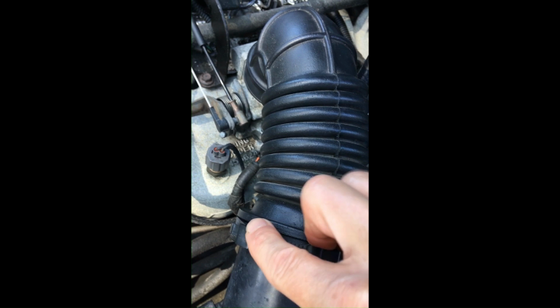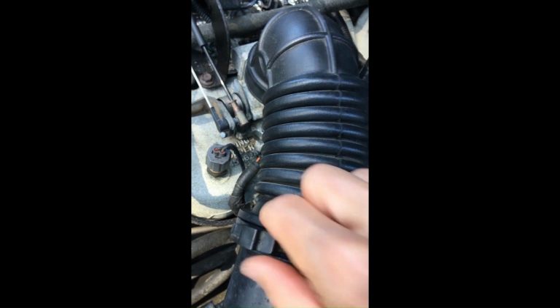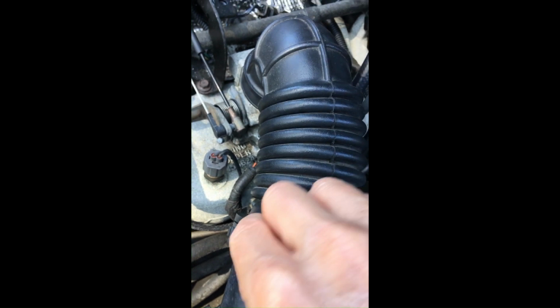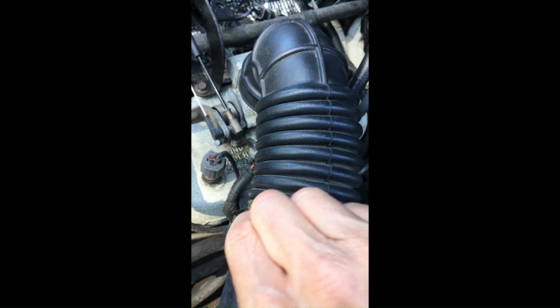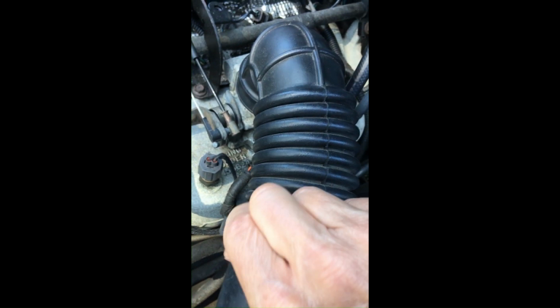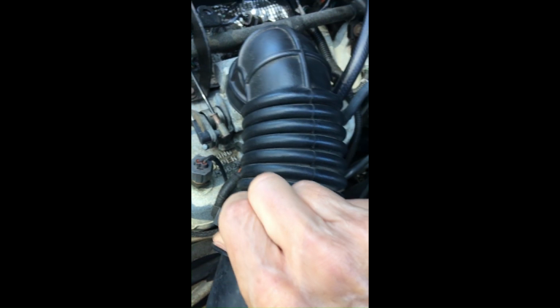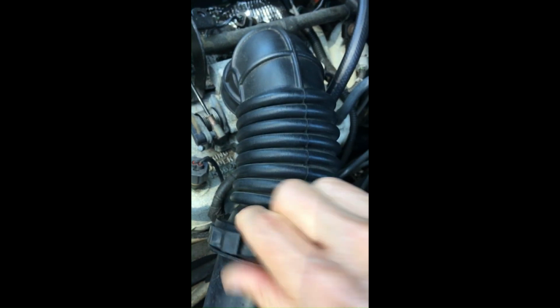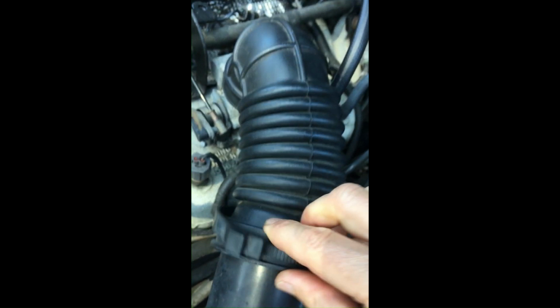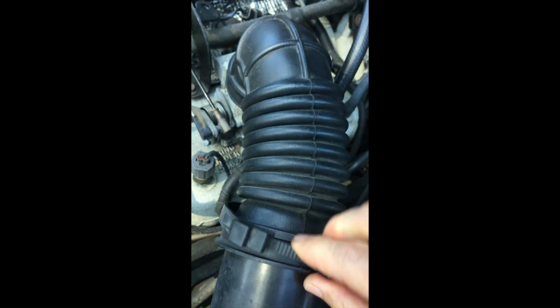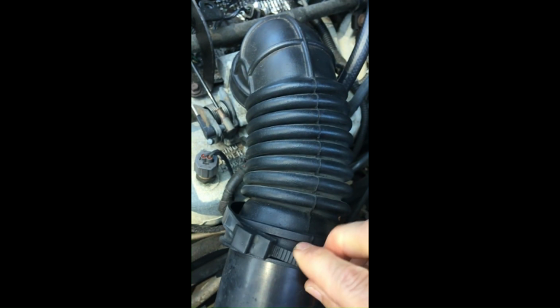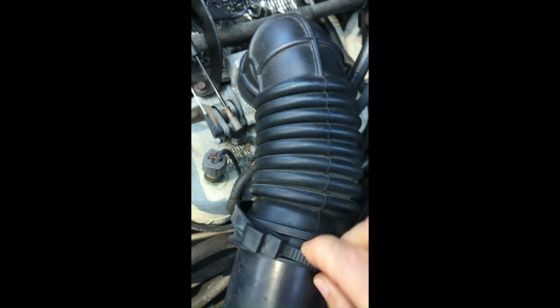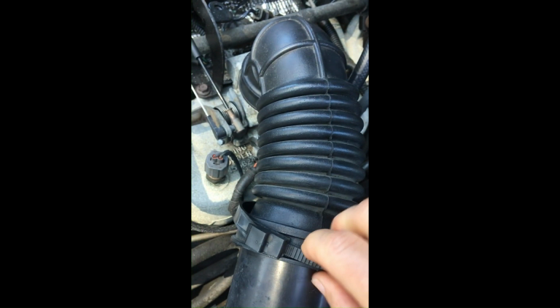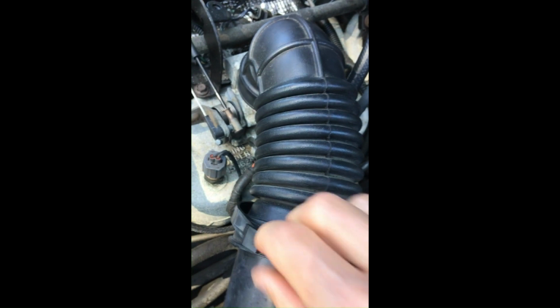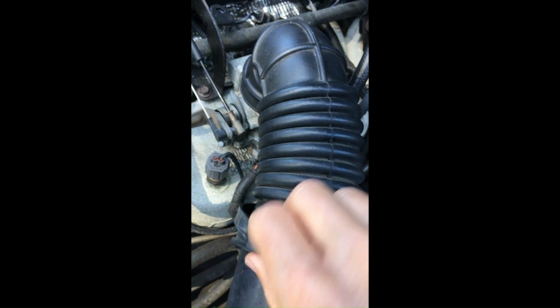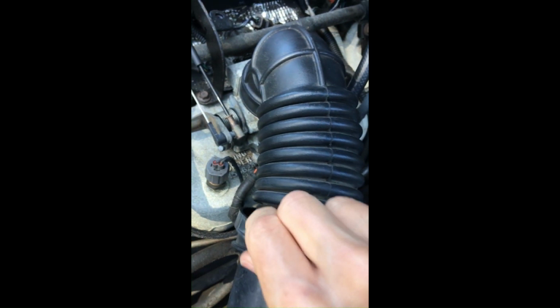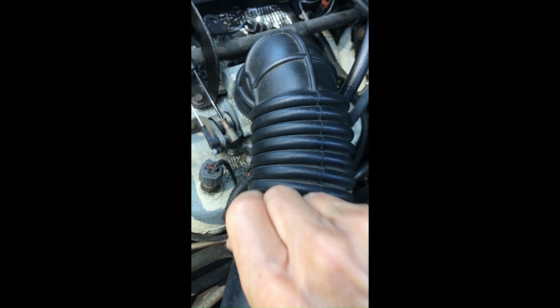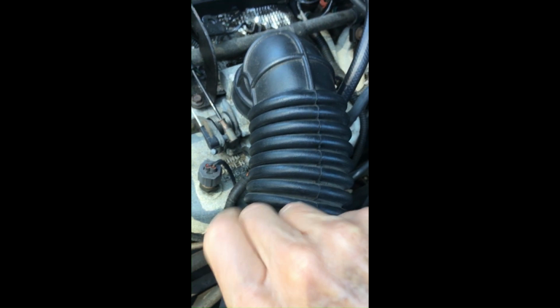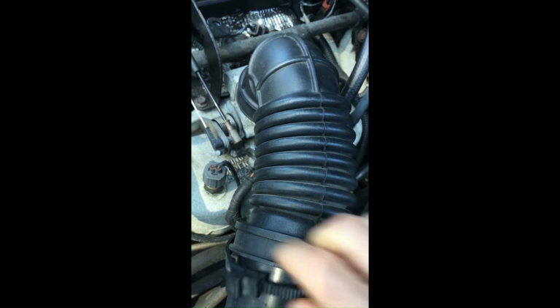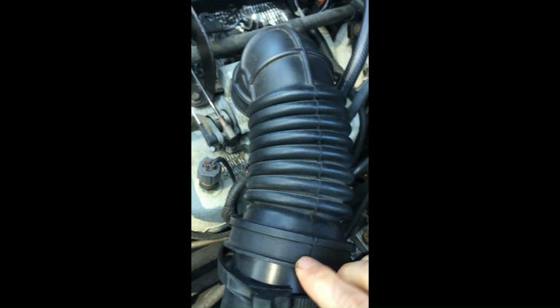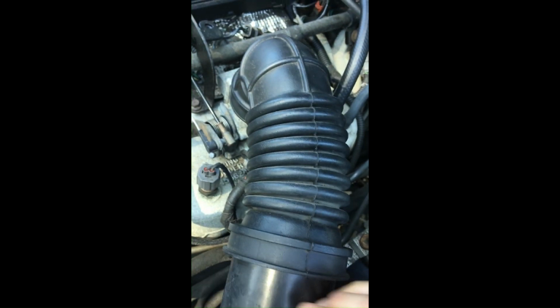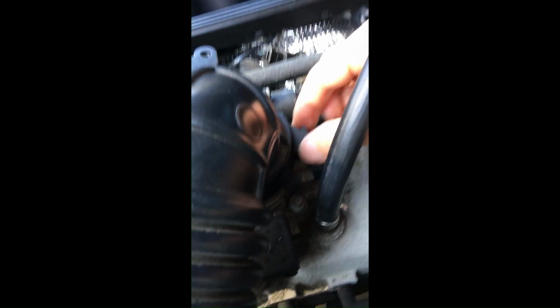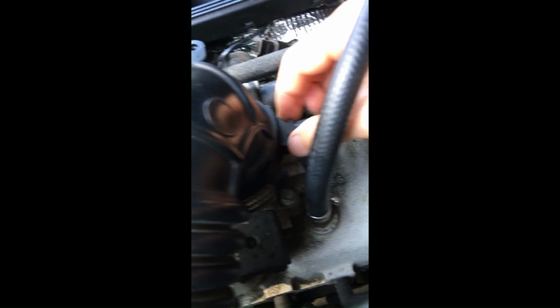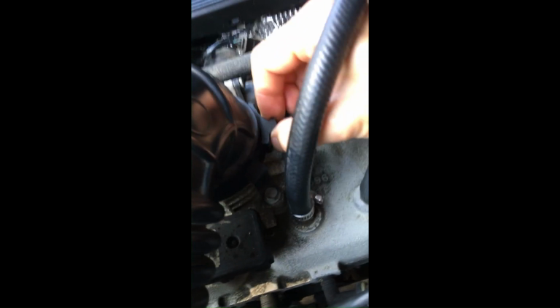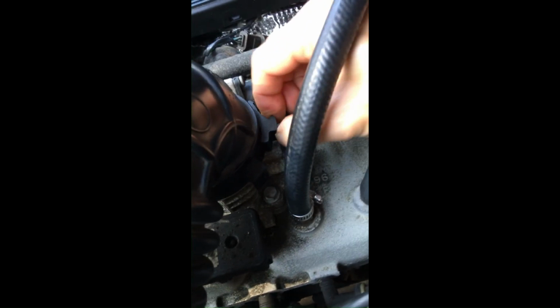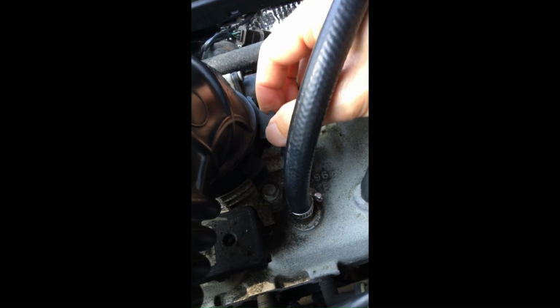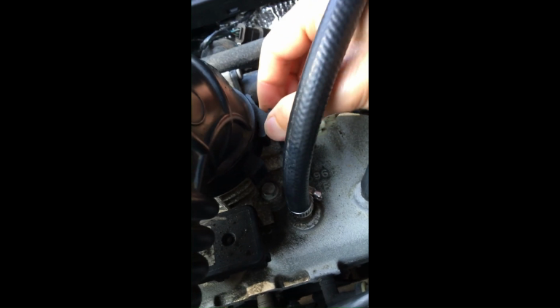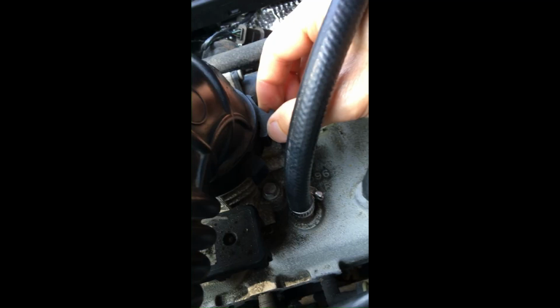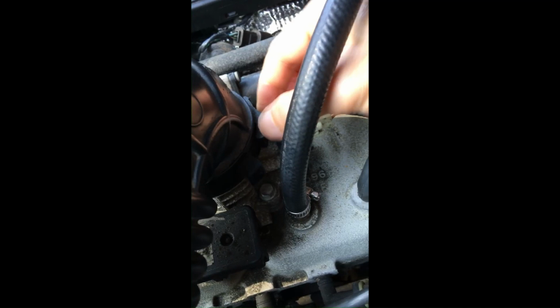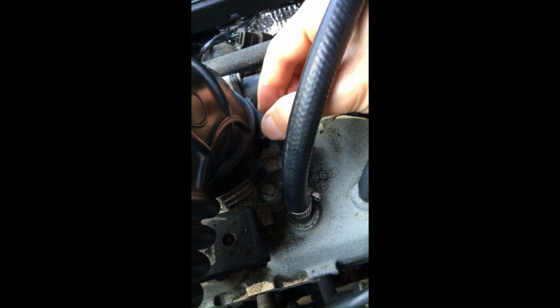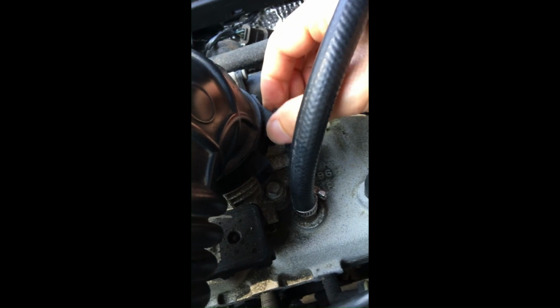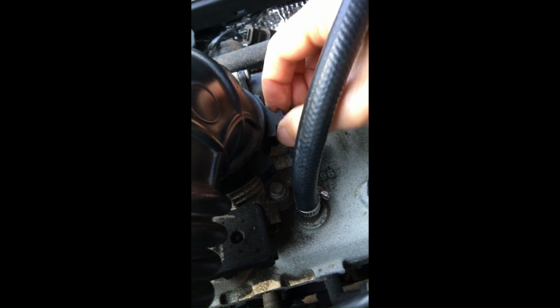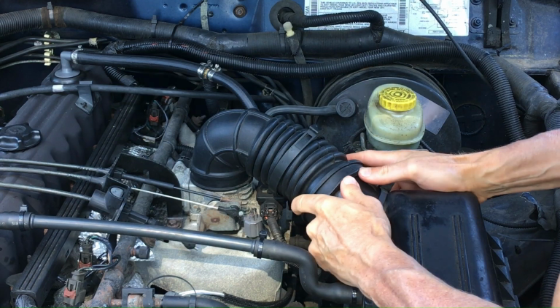Dr. Jeff DIY here. My Jeep had a rough idle and the factory service manual said to clean the throttle body.